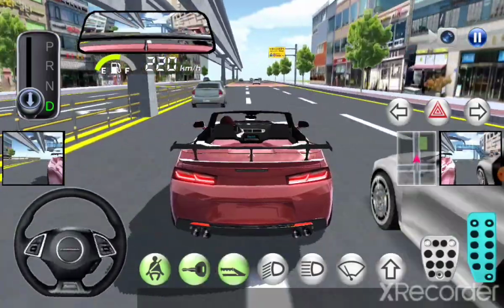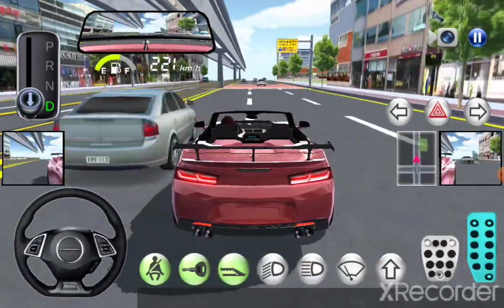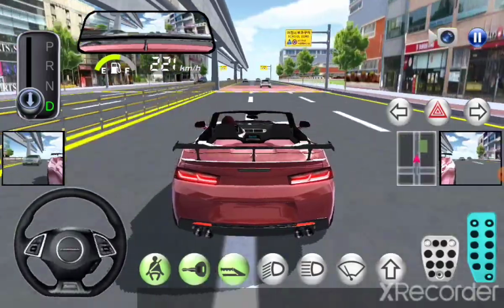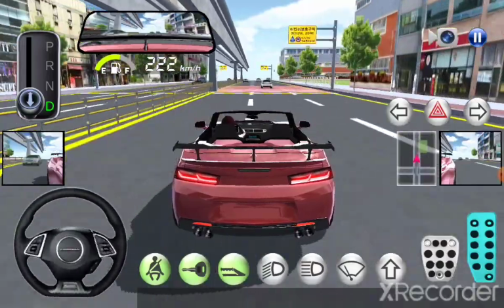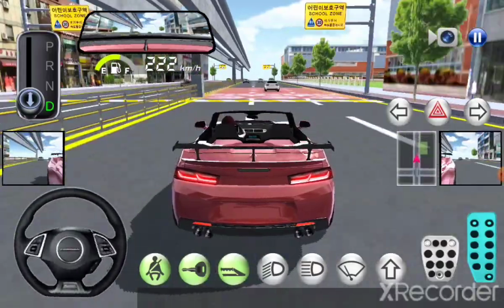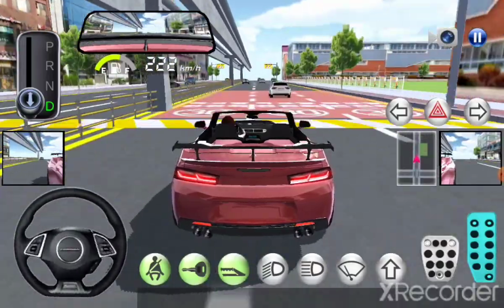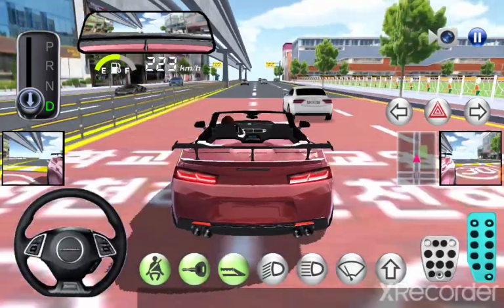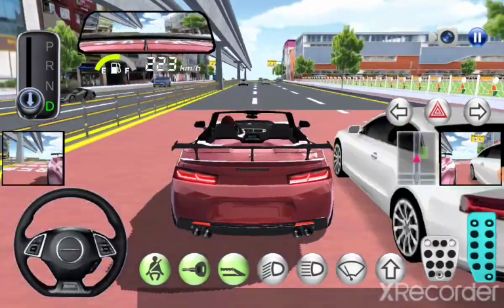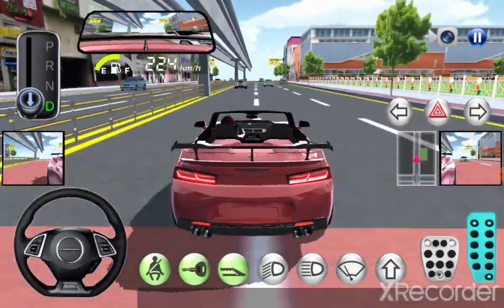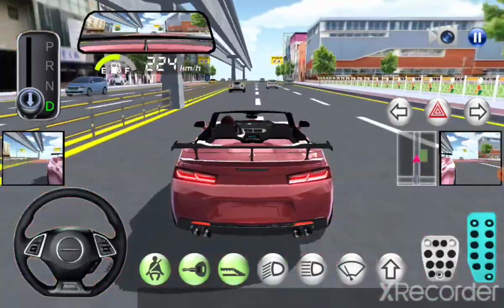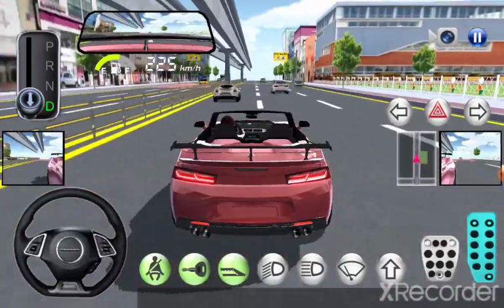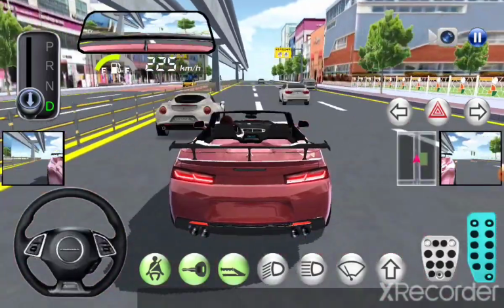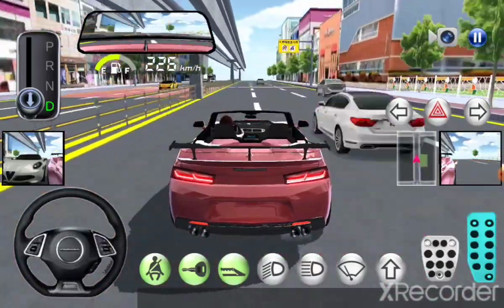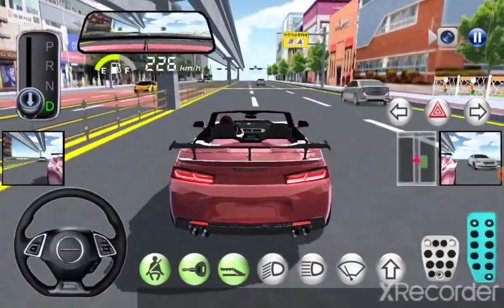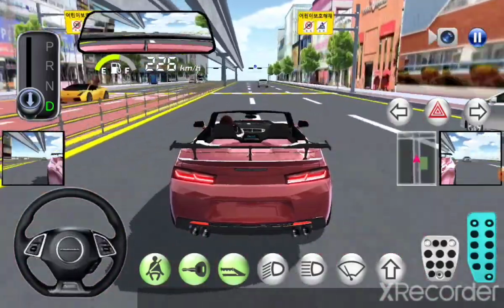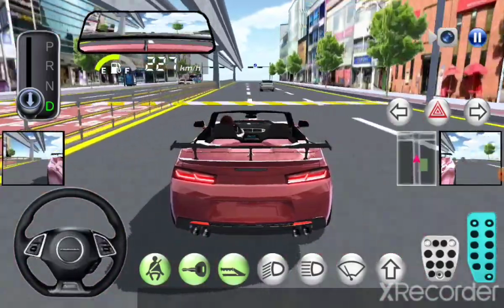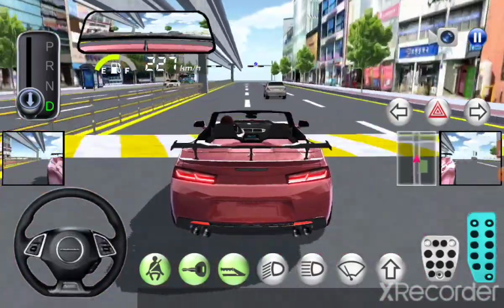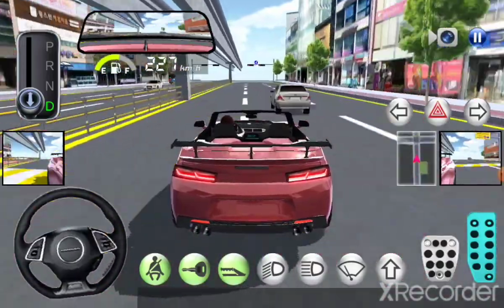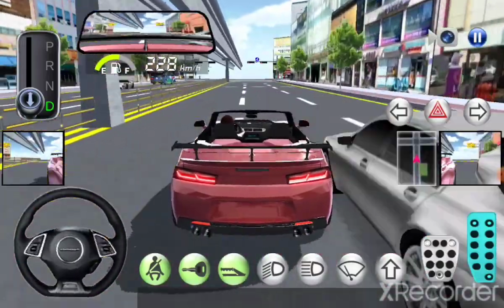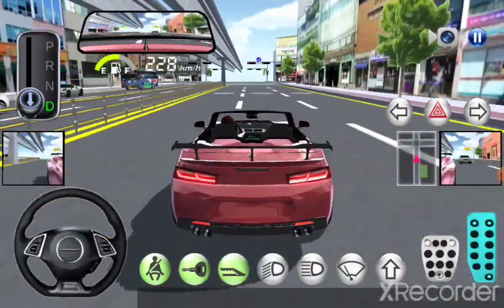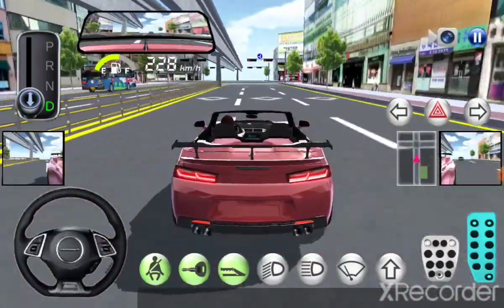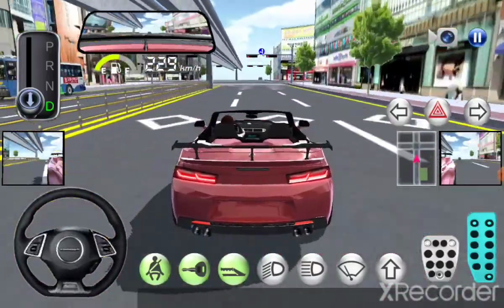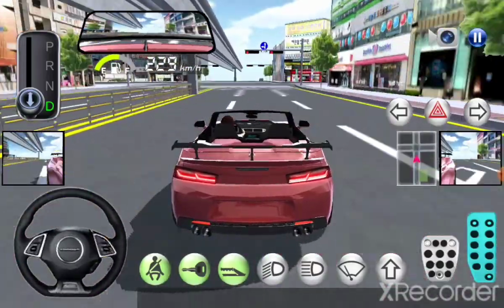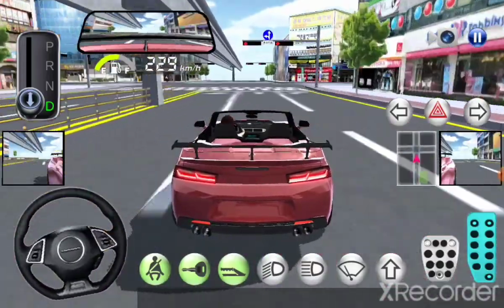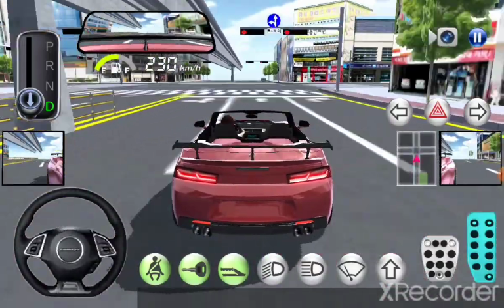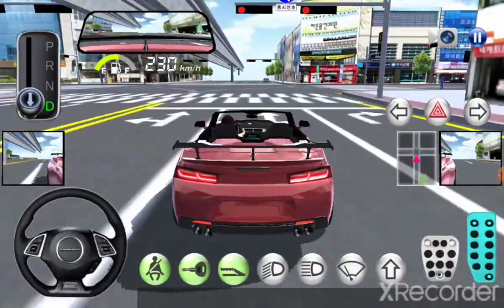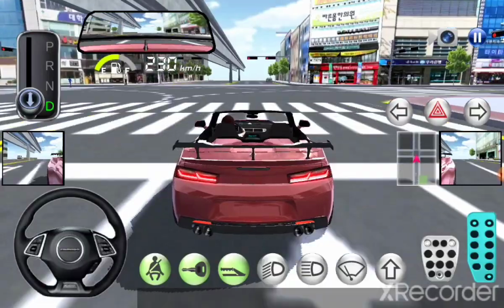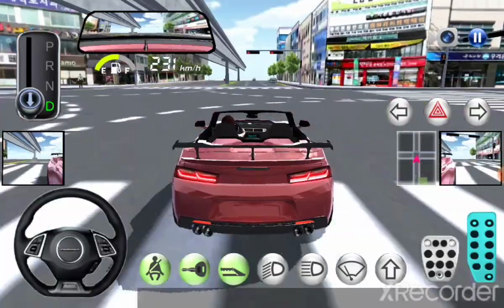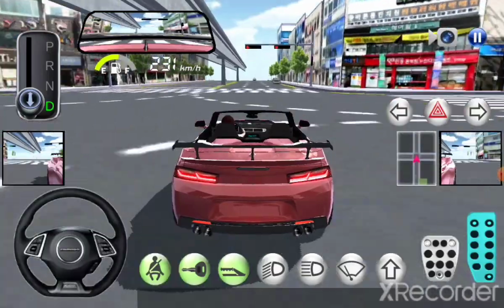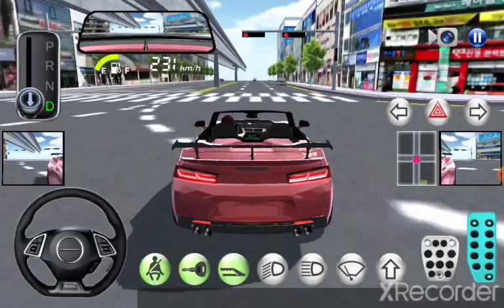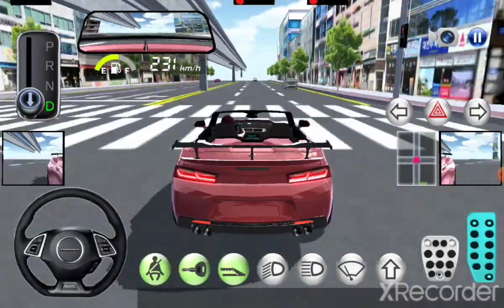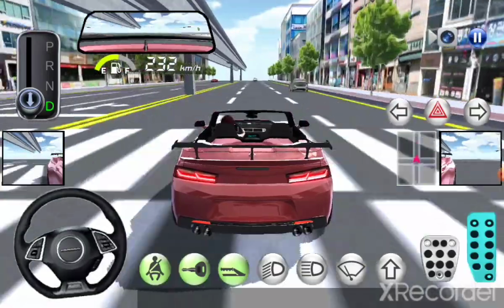There is a speed bump on the front. This is a child protected area. Slow down — less than 30 kilometers.